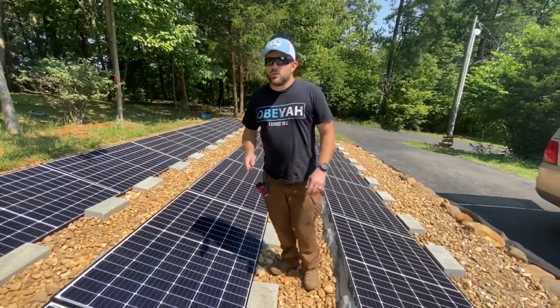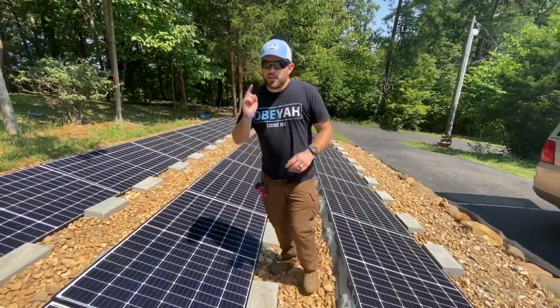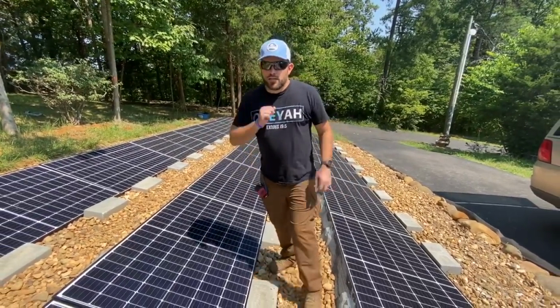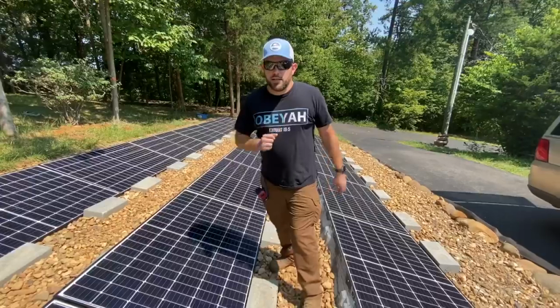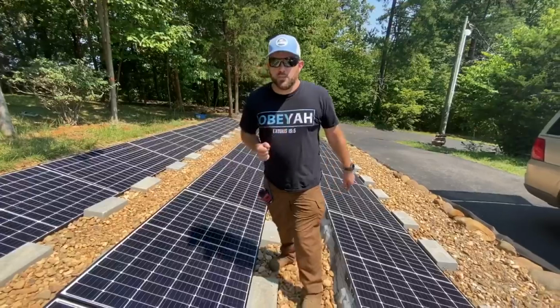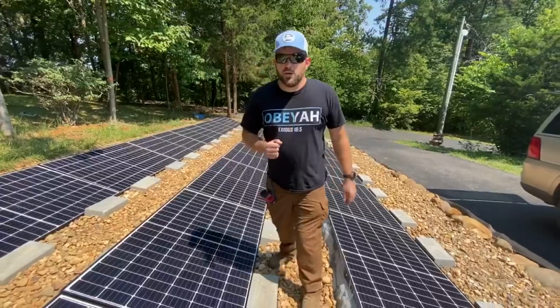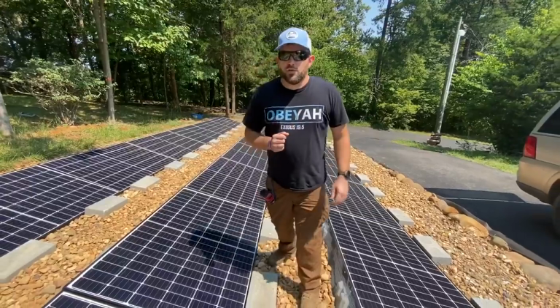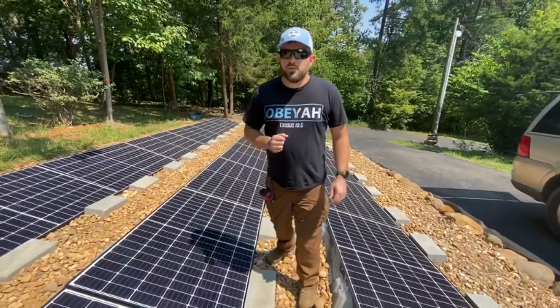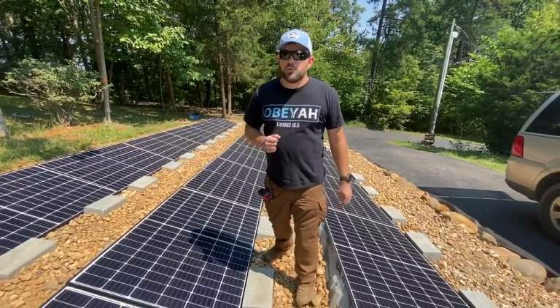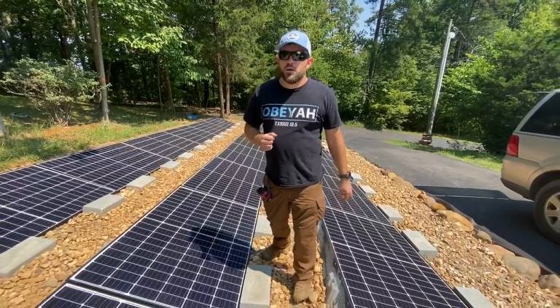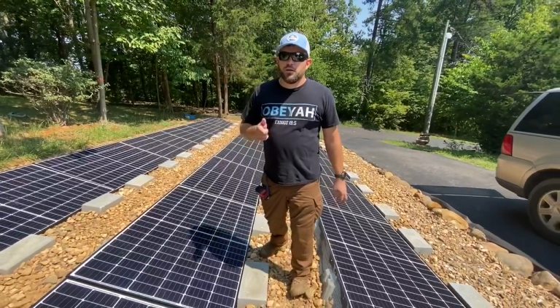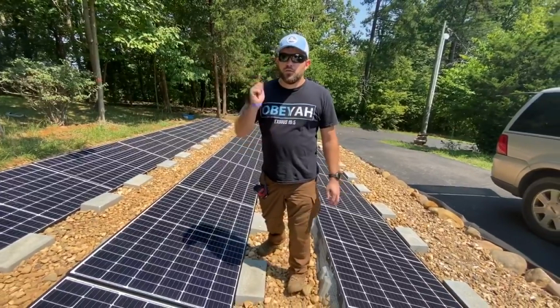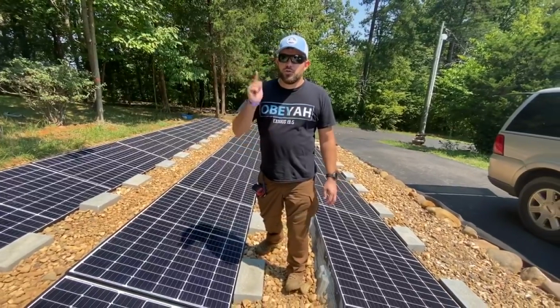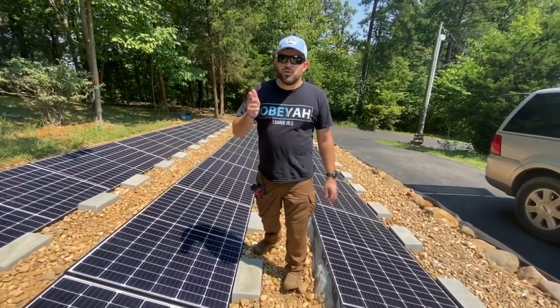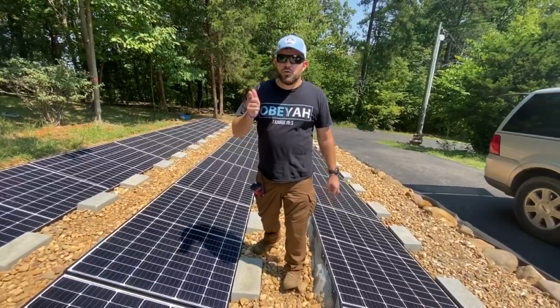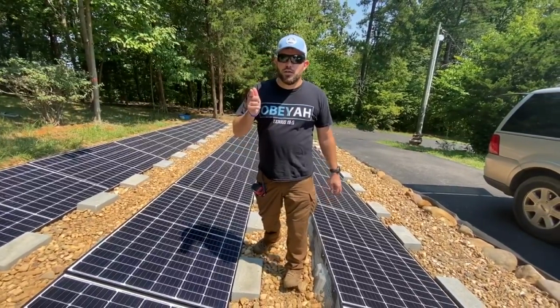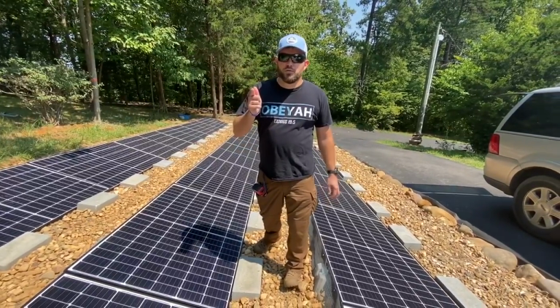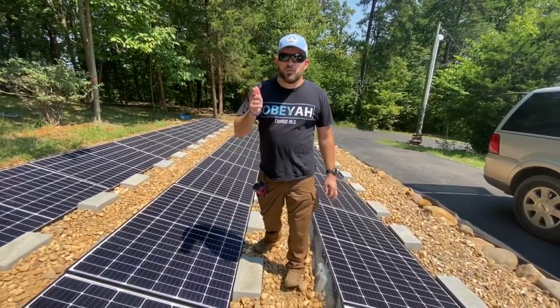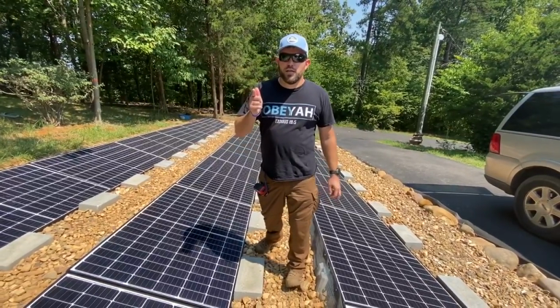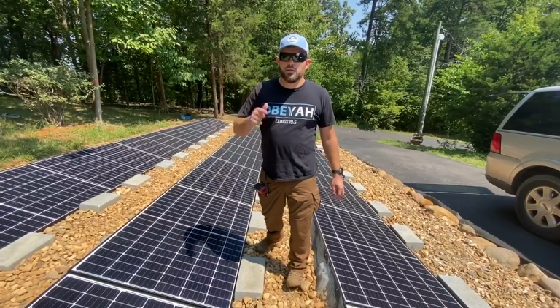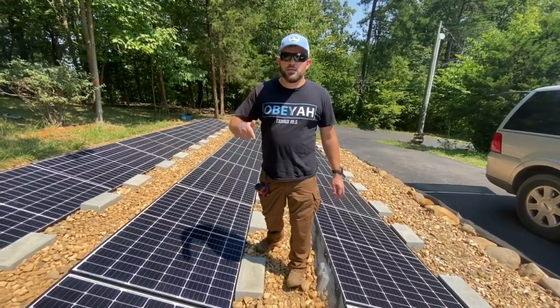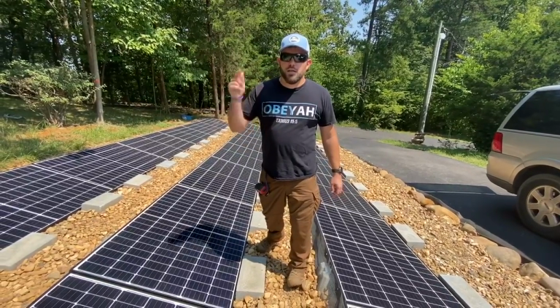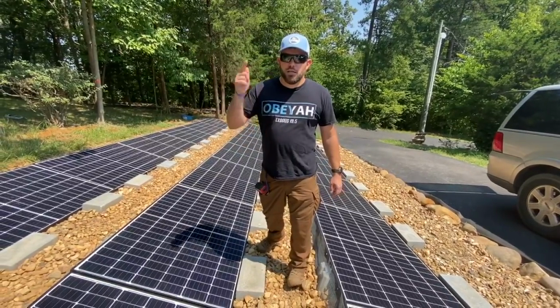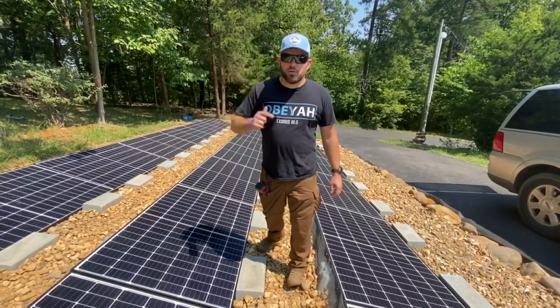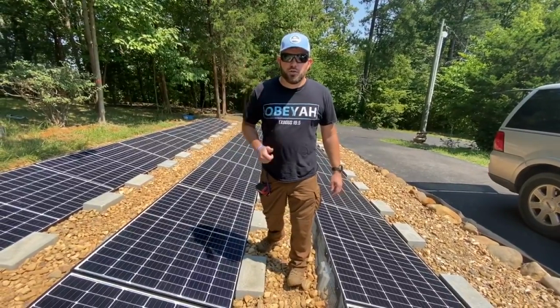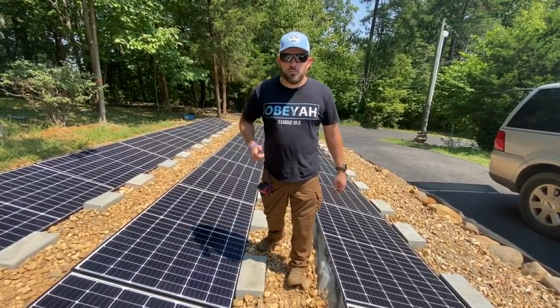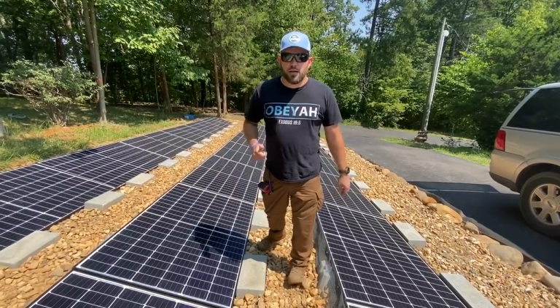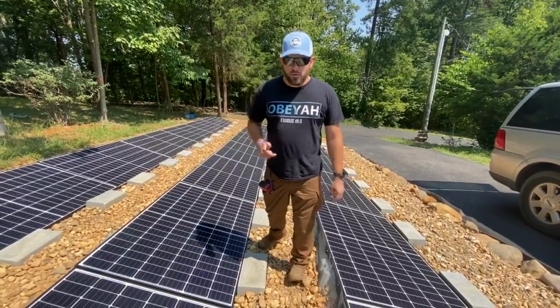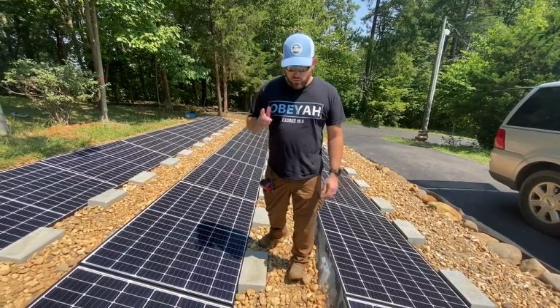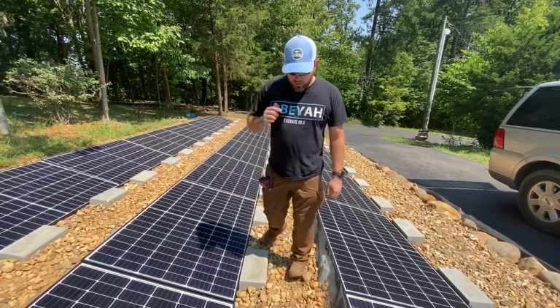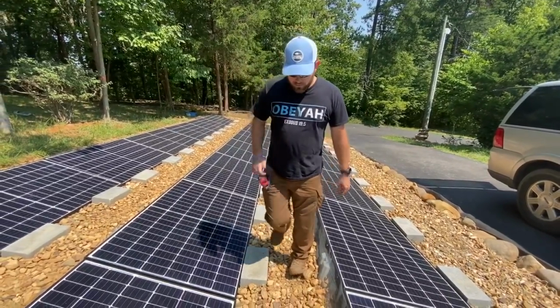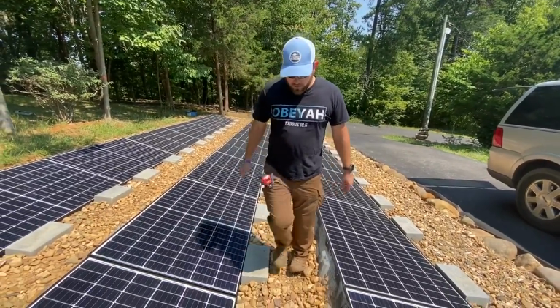Now I'm going to go to another spot here. We're going to show you the electrical connections, and I'll show you the battery room. We'll take it from there.